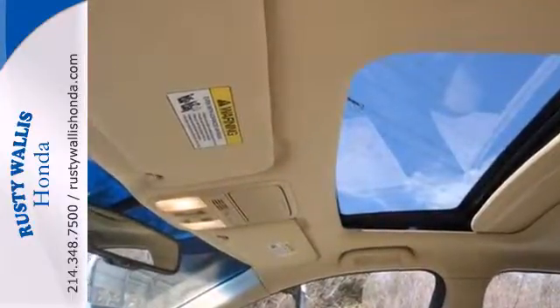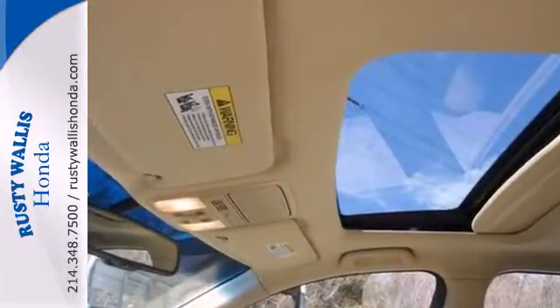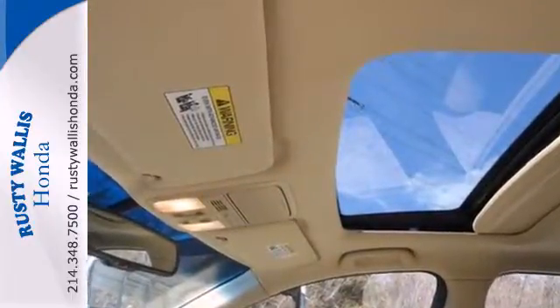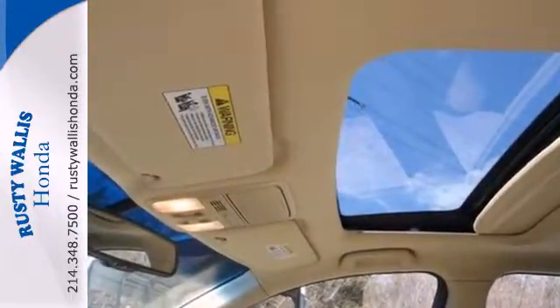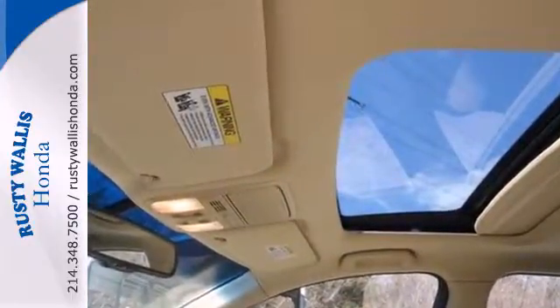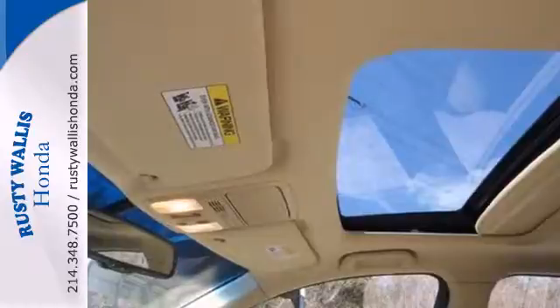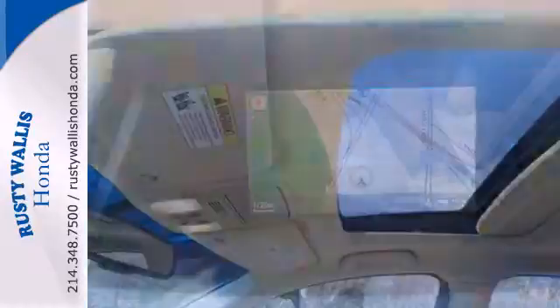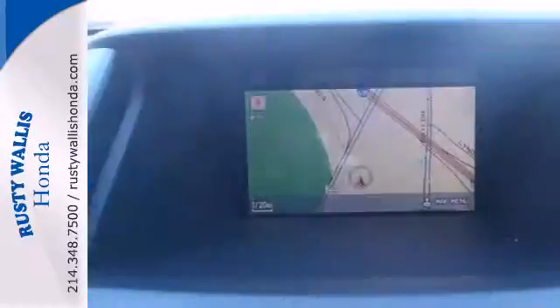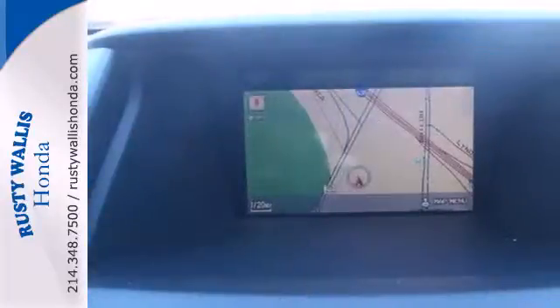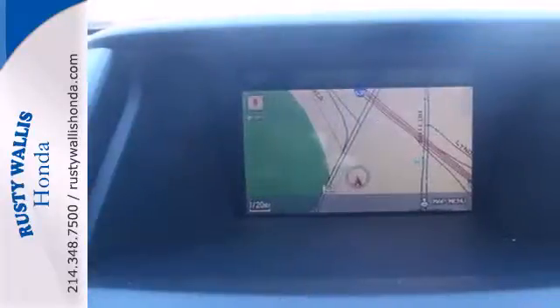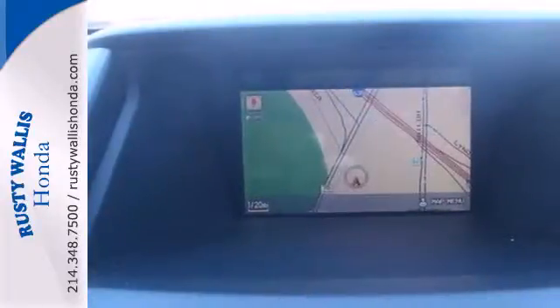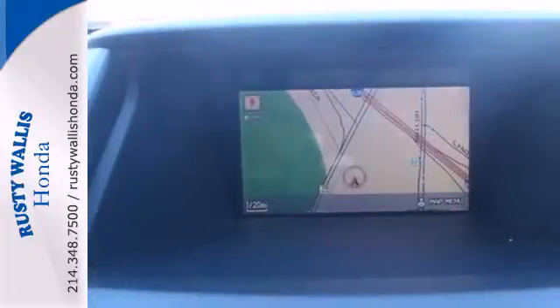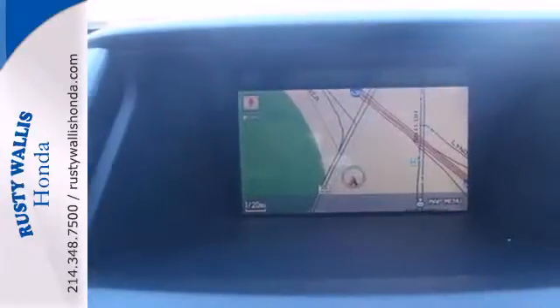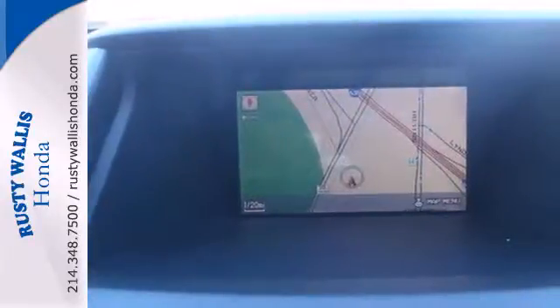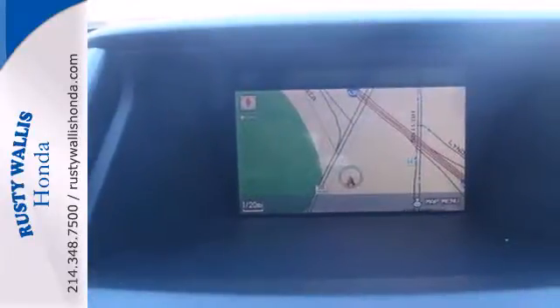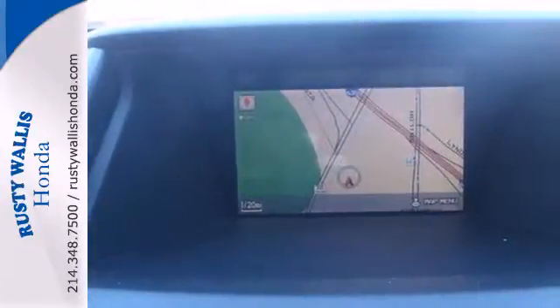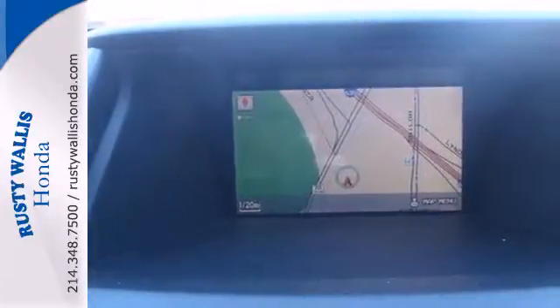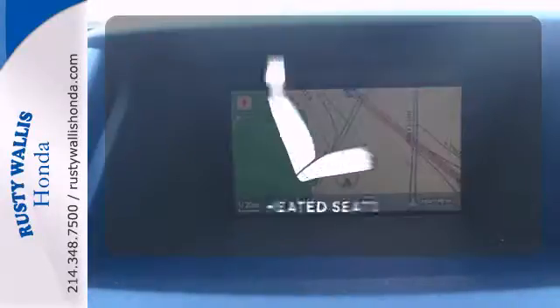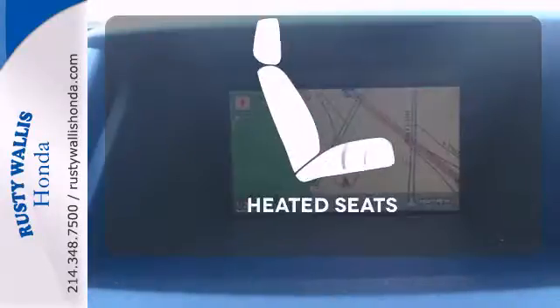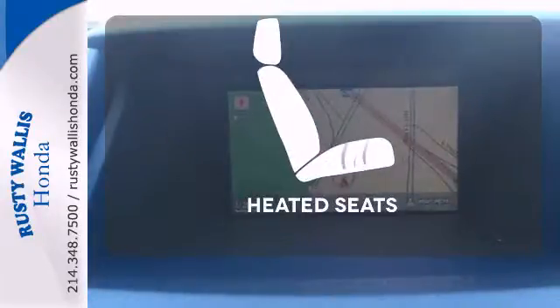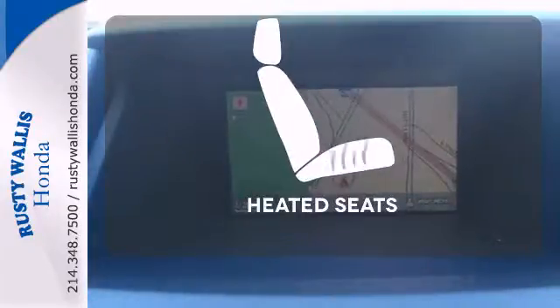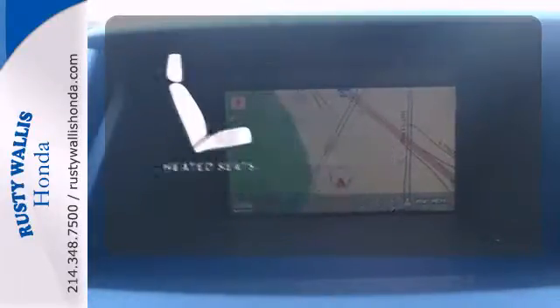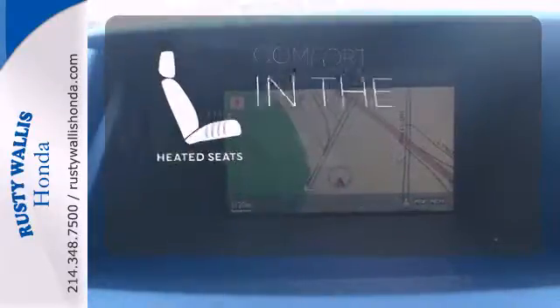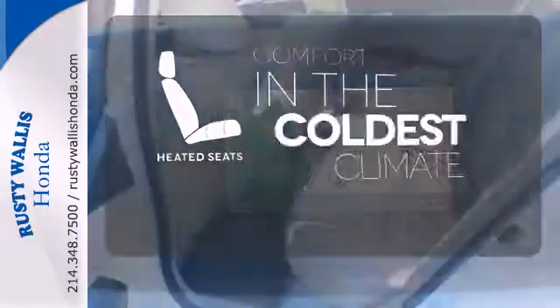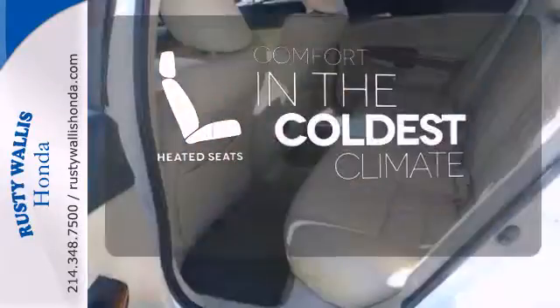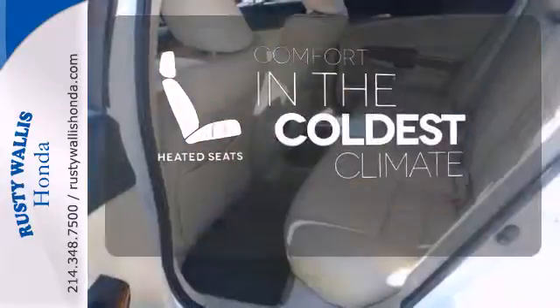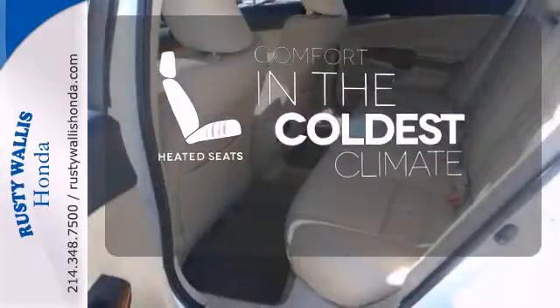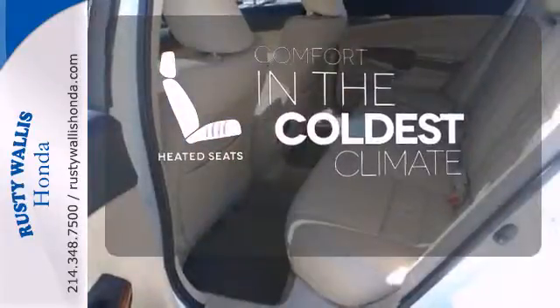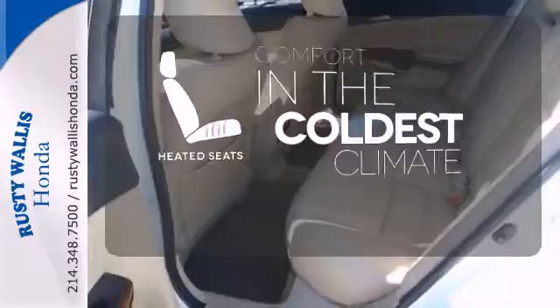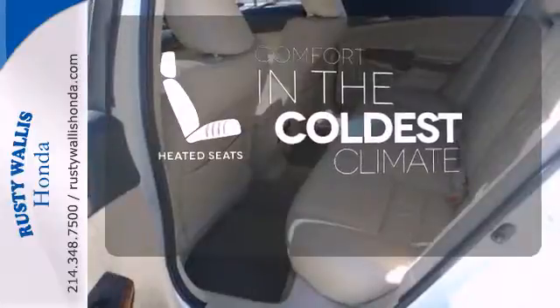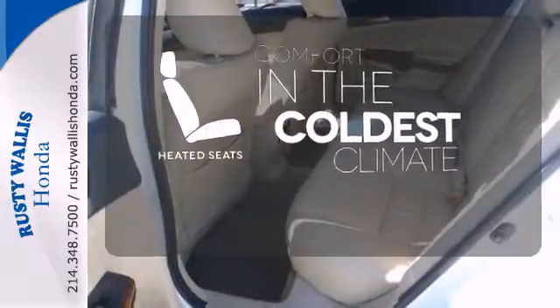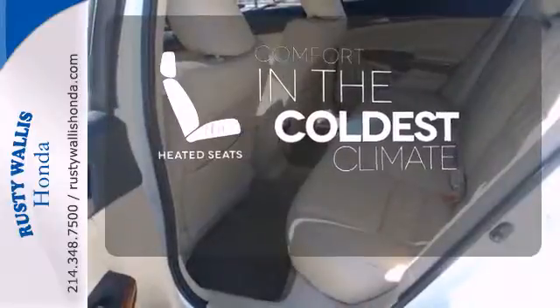Conveniences include a CD player, keyless entry, and cruise control. The heated seats keep you comfortable no matter how cold it is.